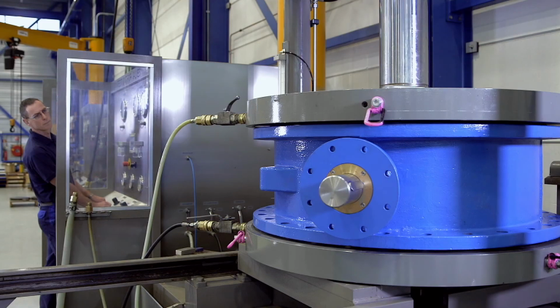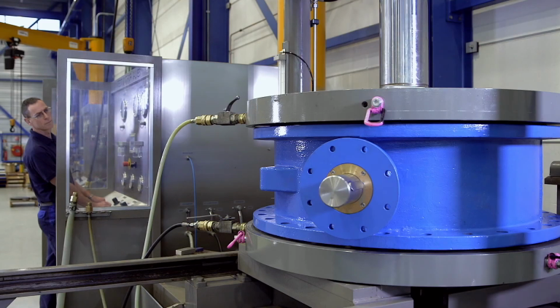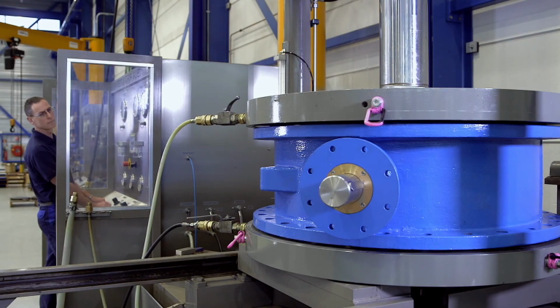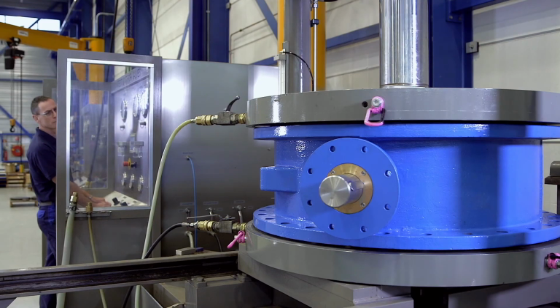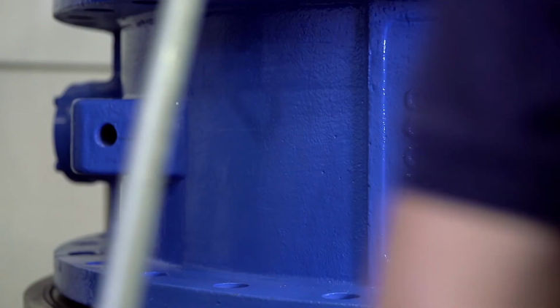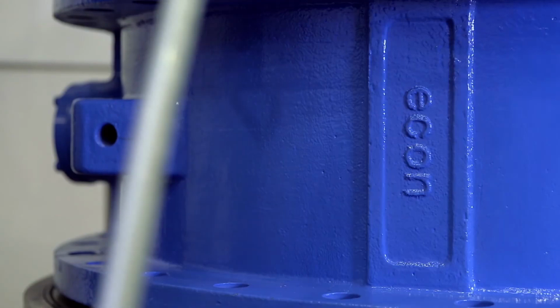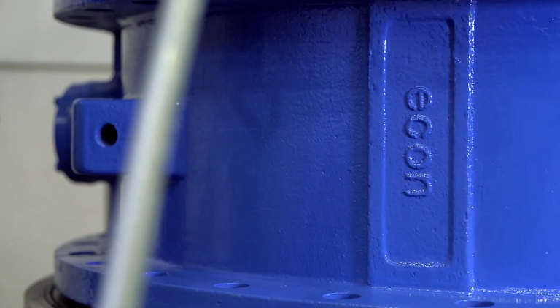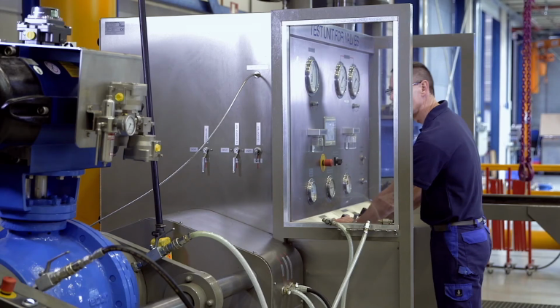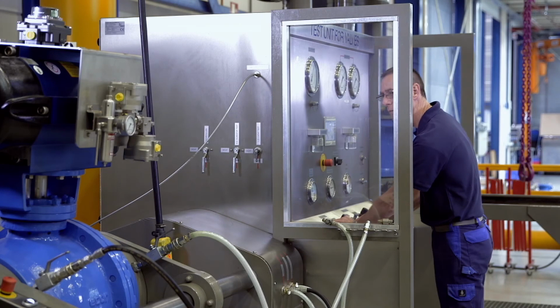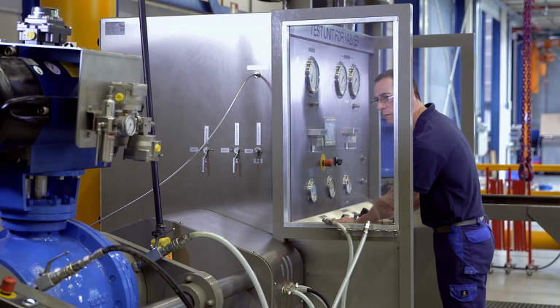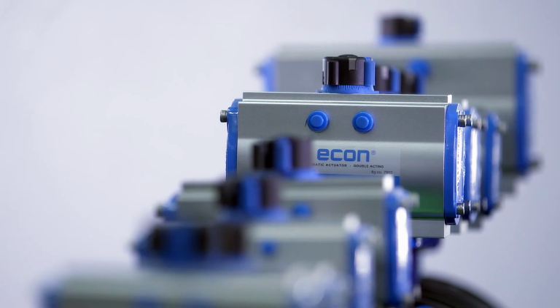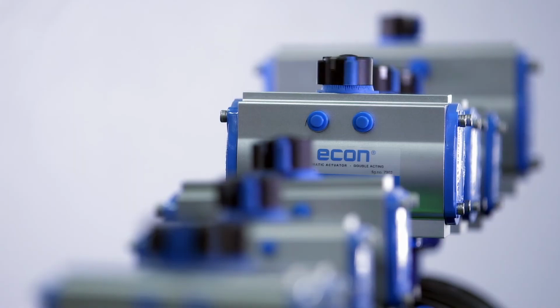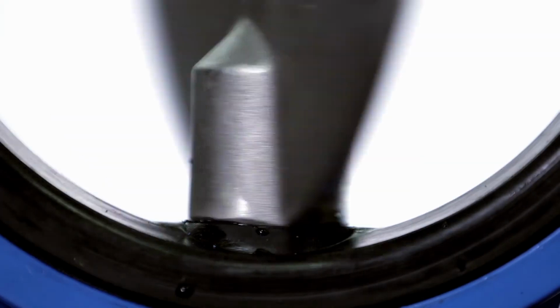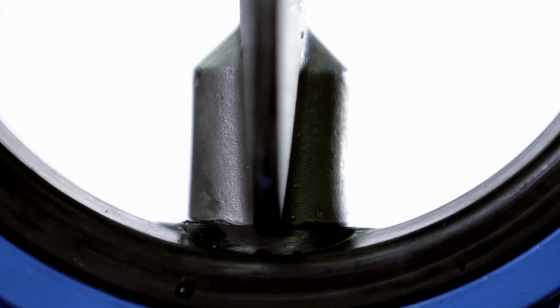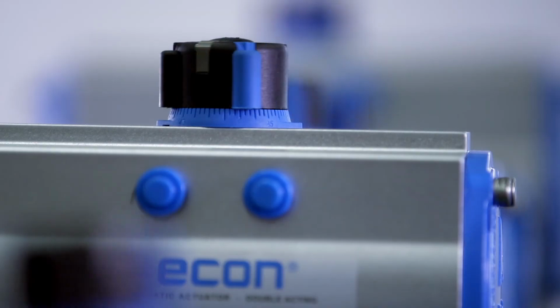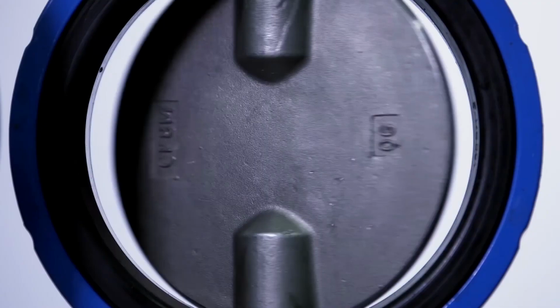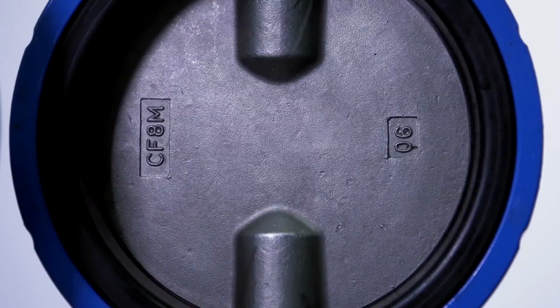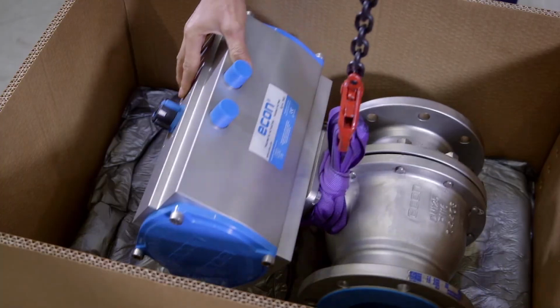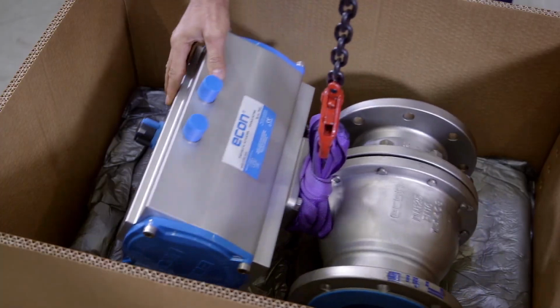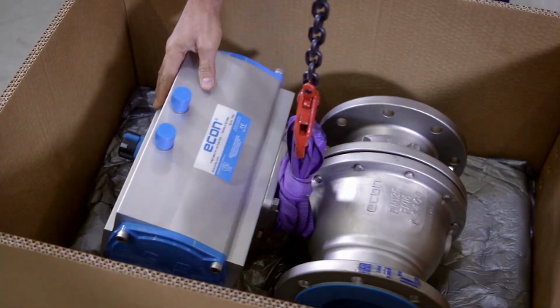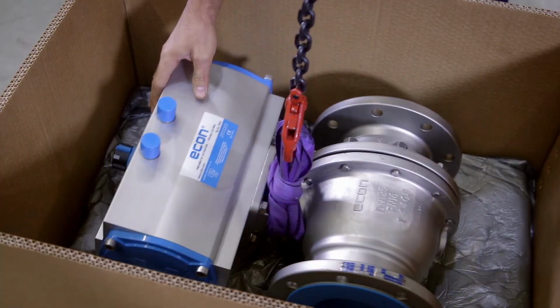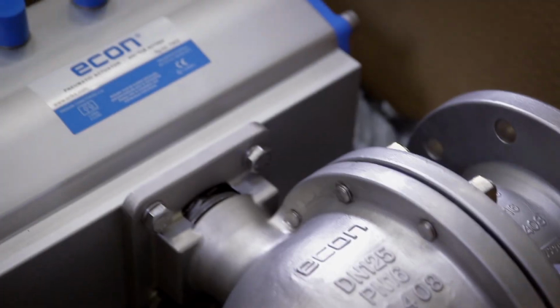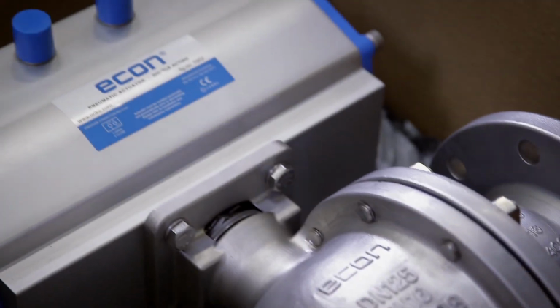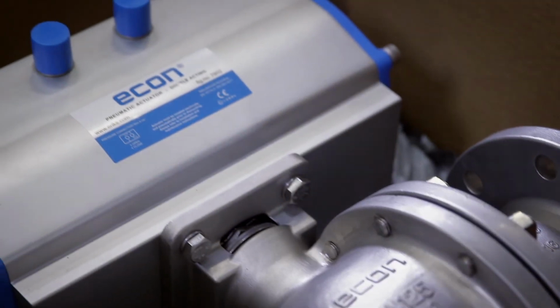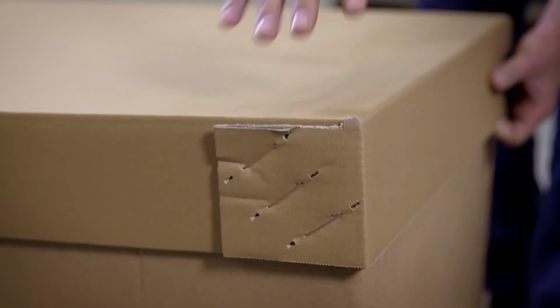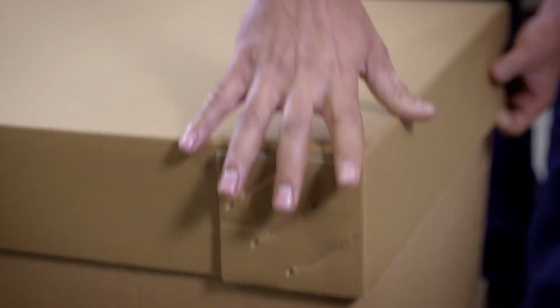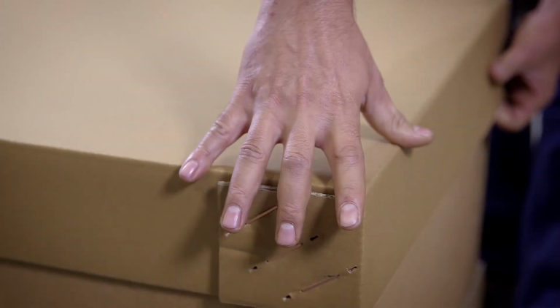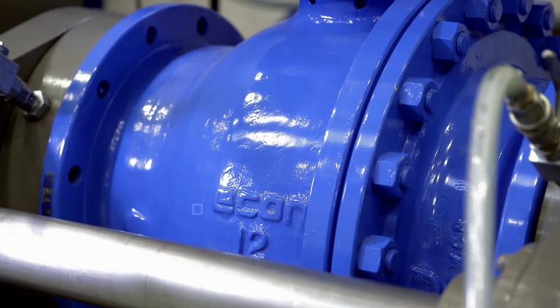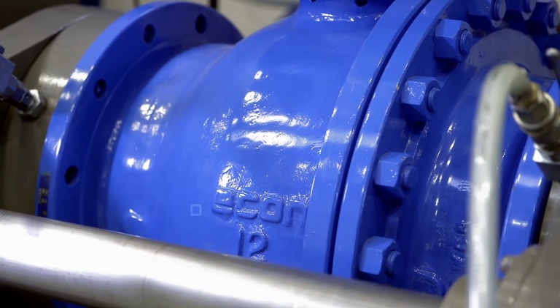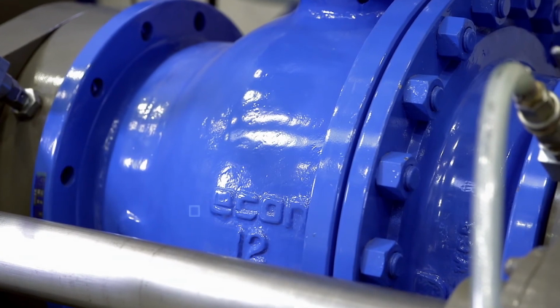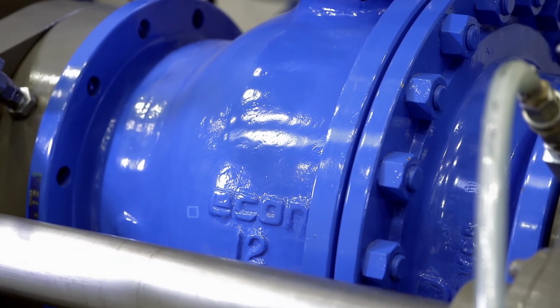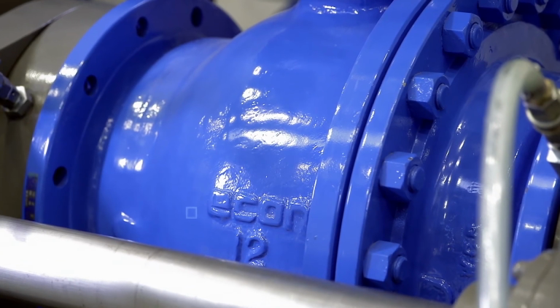Additionally, all Econ valves are function tested before shipment, an integral part of our quality management.